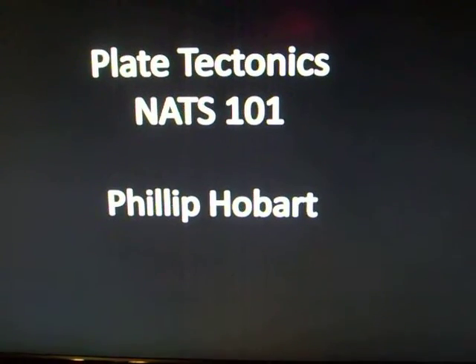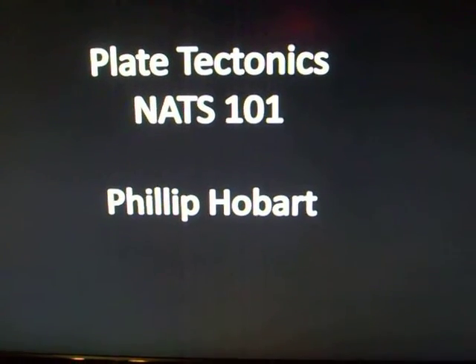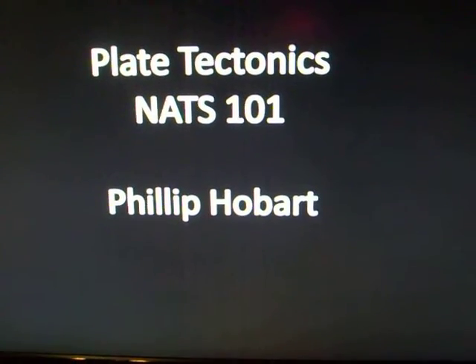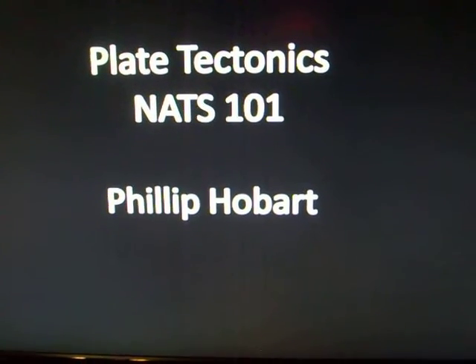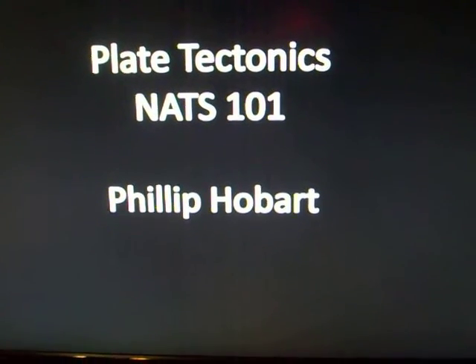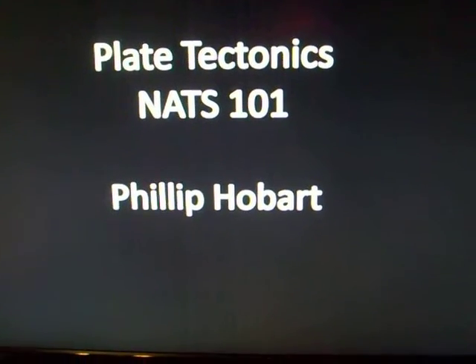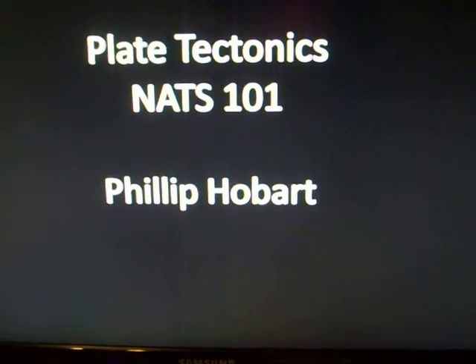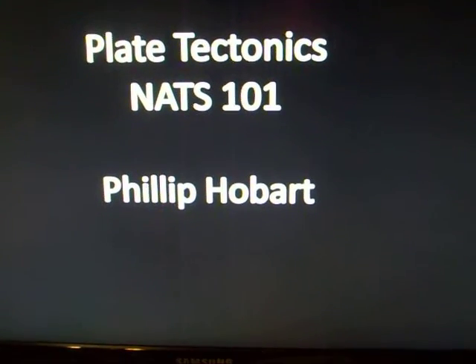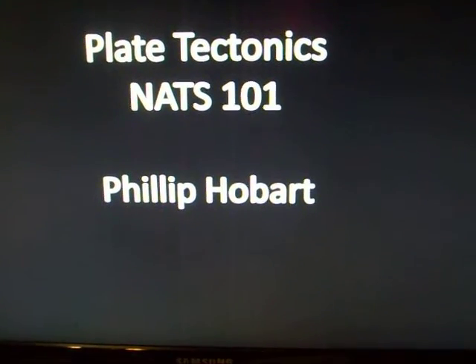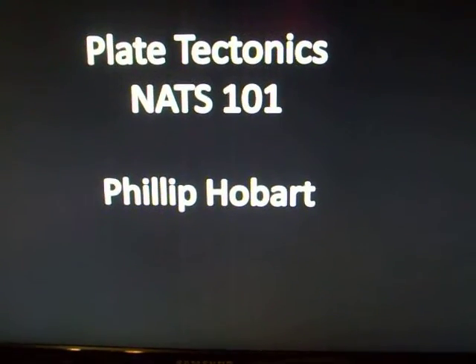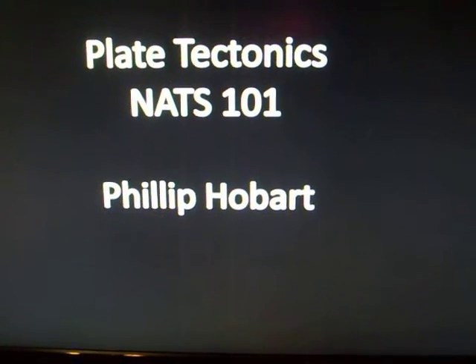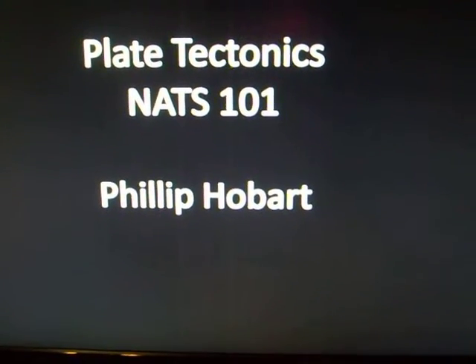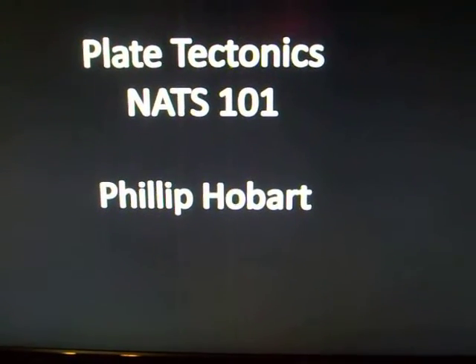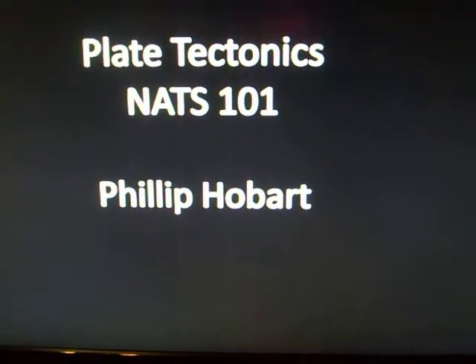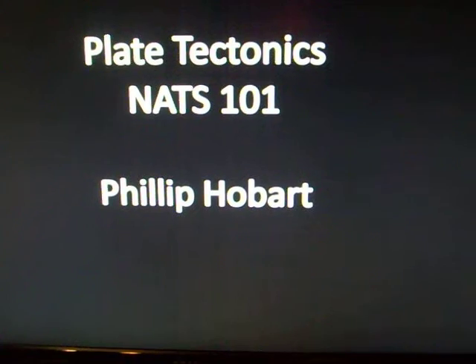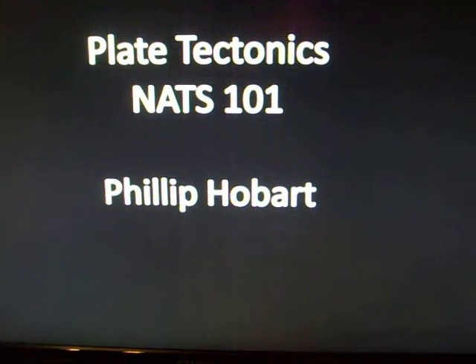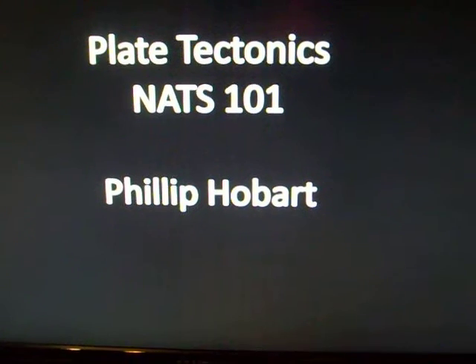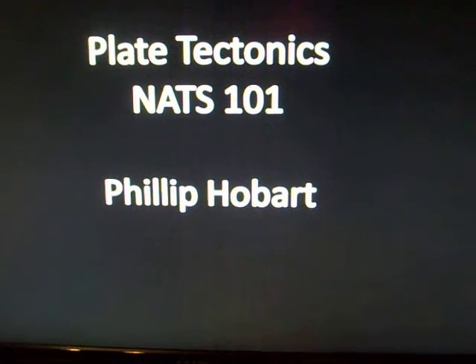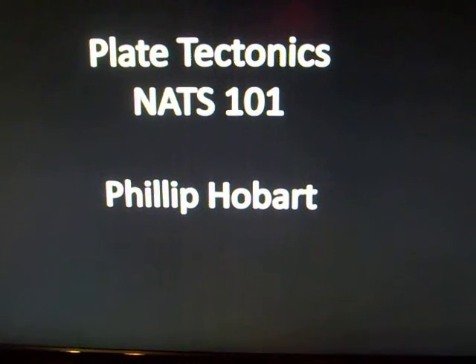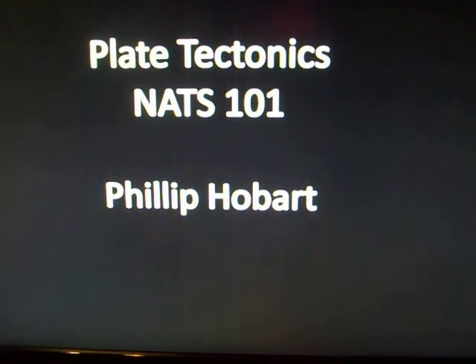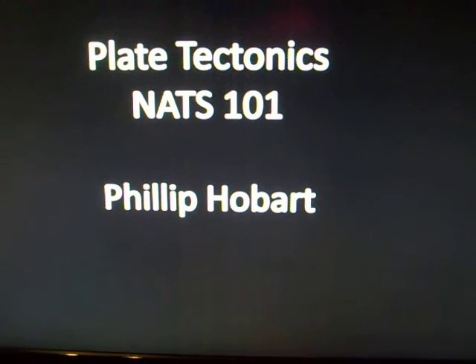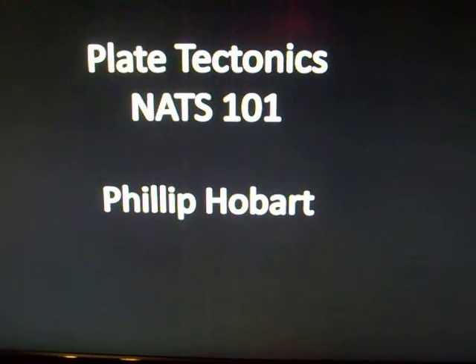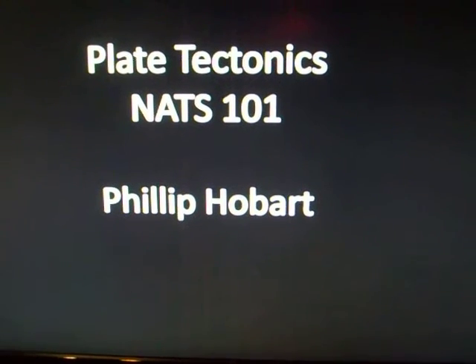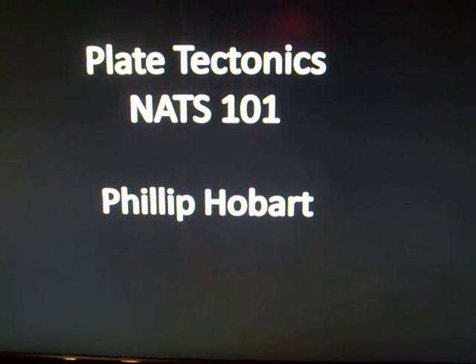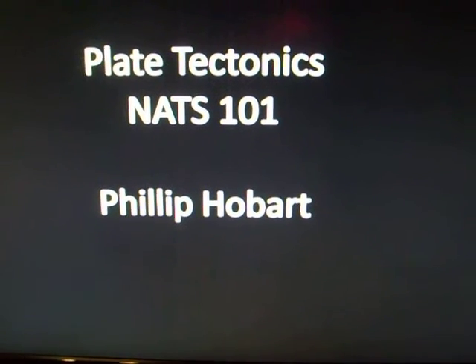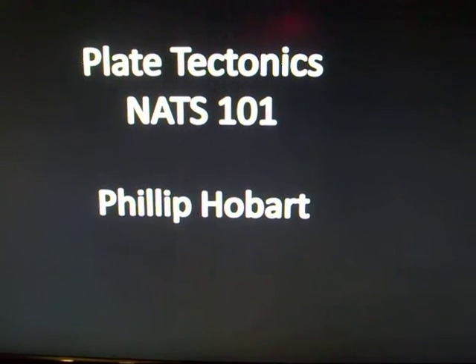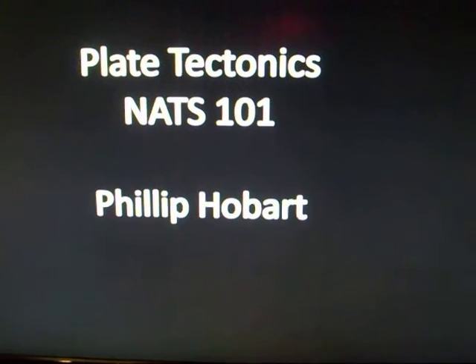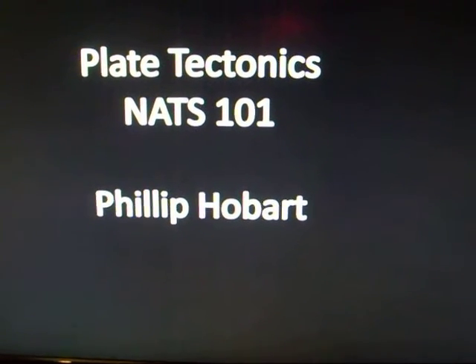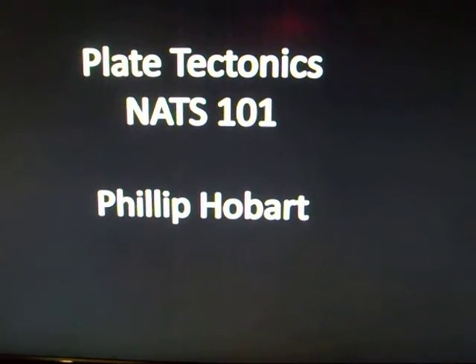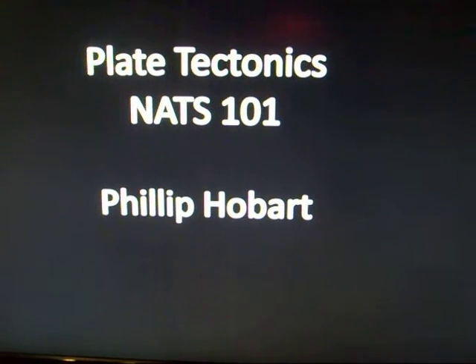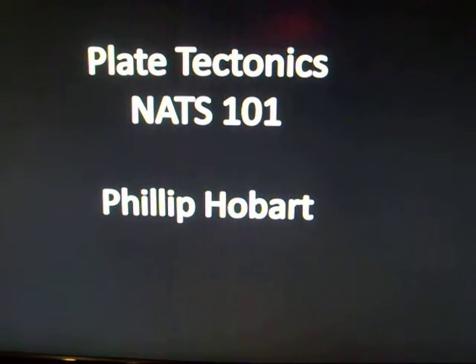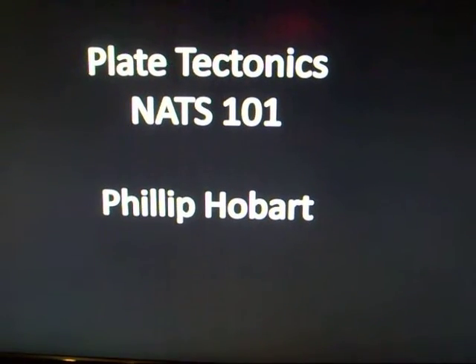Hello, this is Philip Hobart, Nats 101, doing my report on plate tectonics.